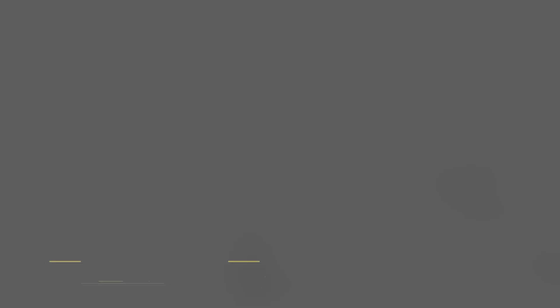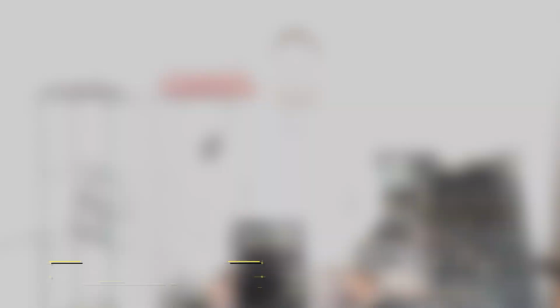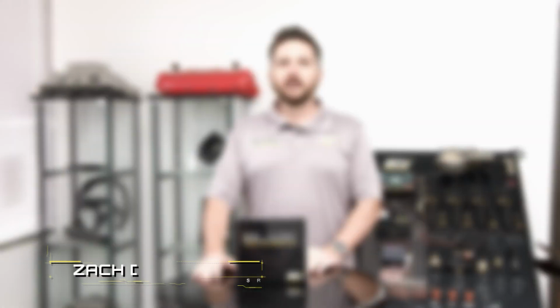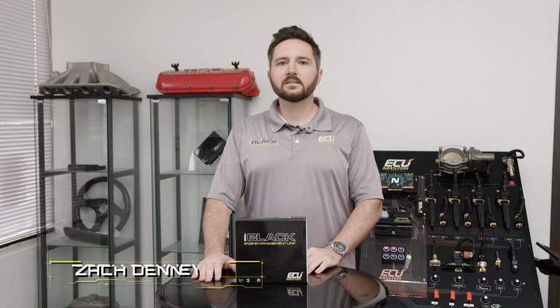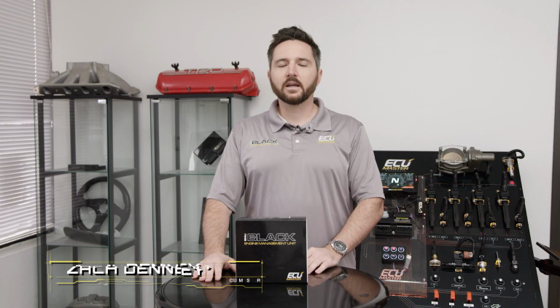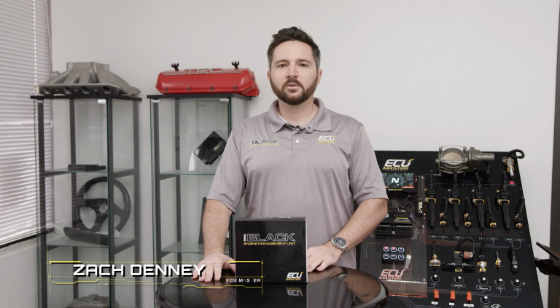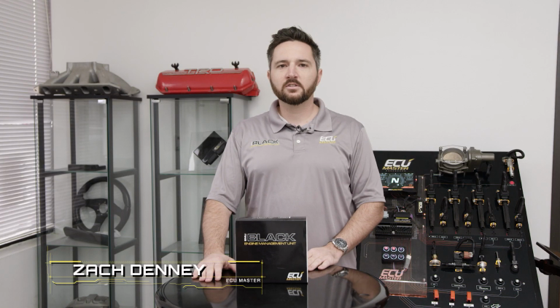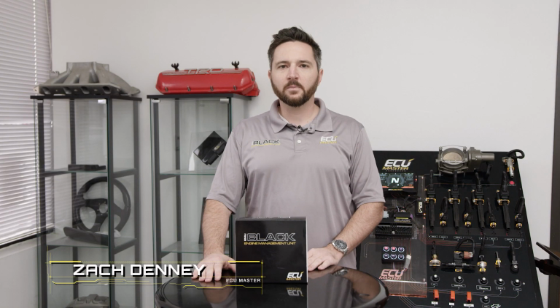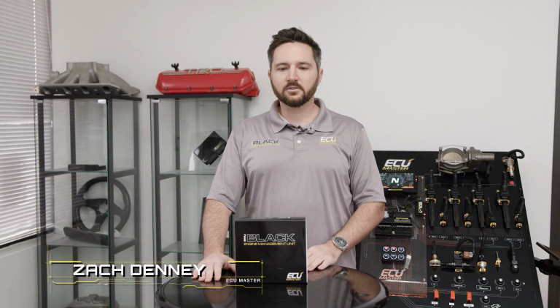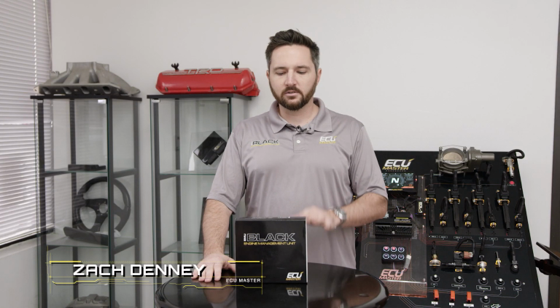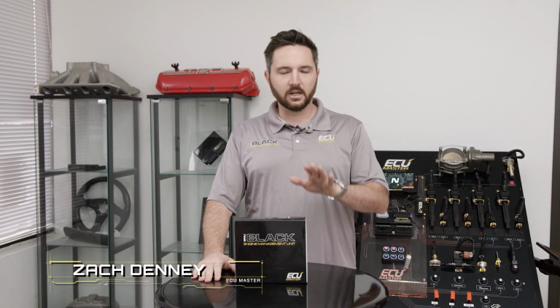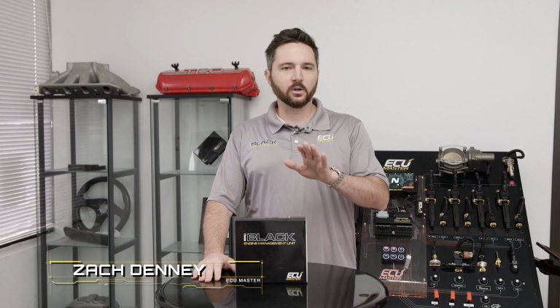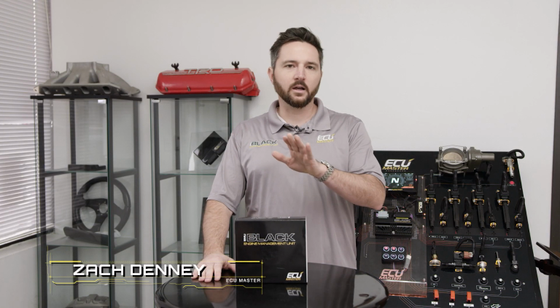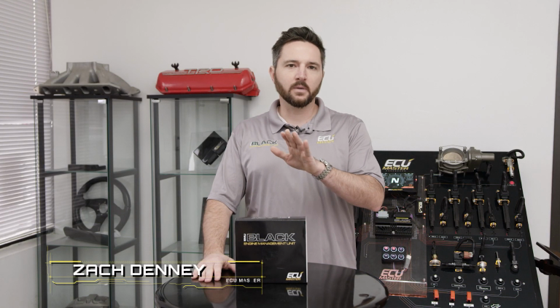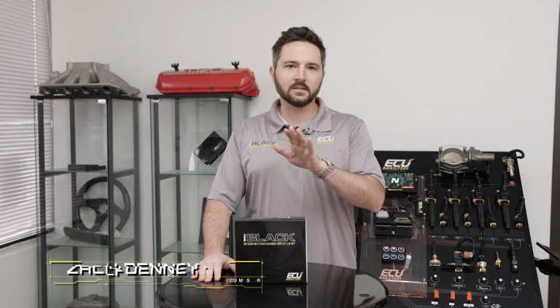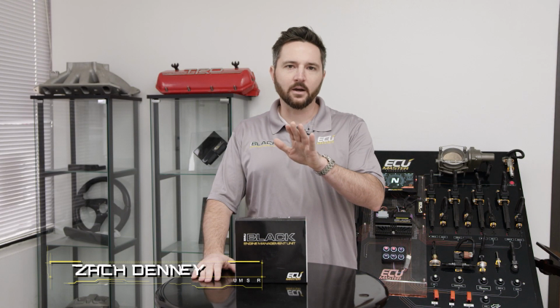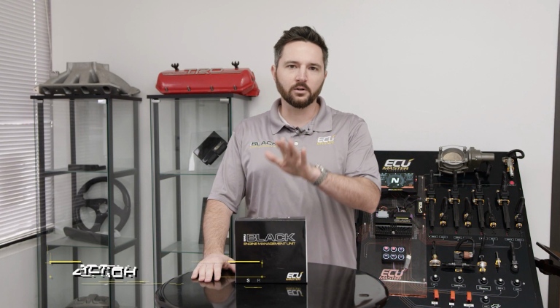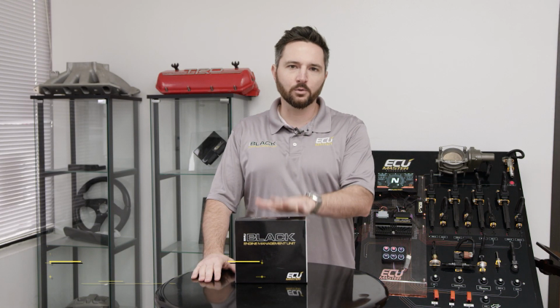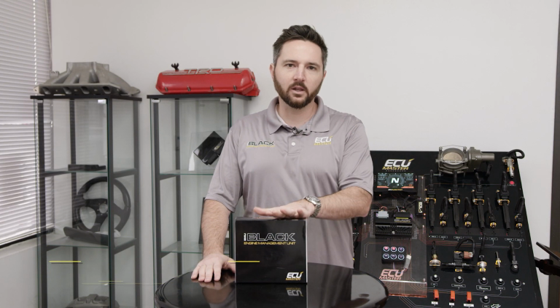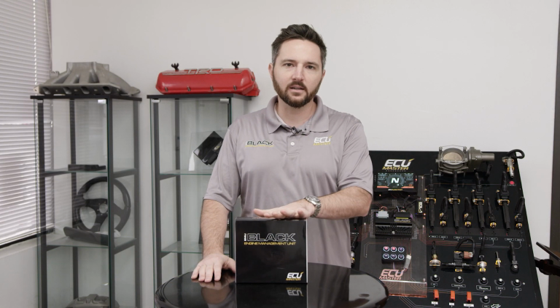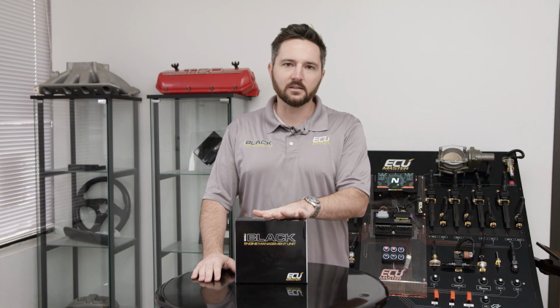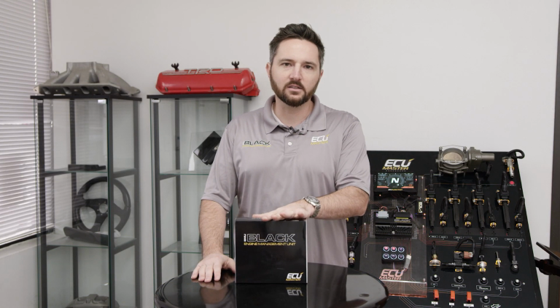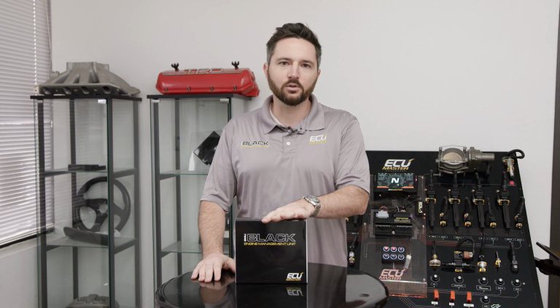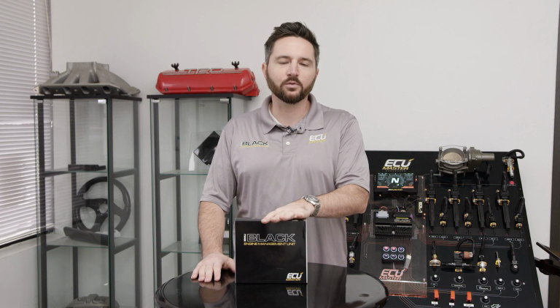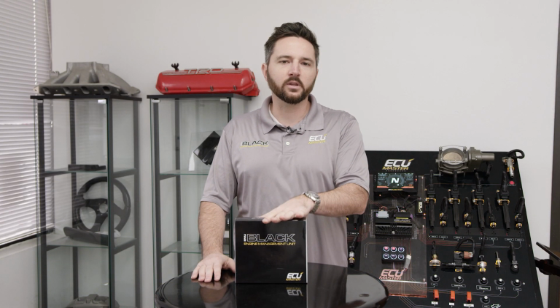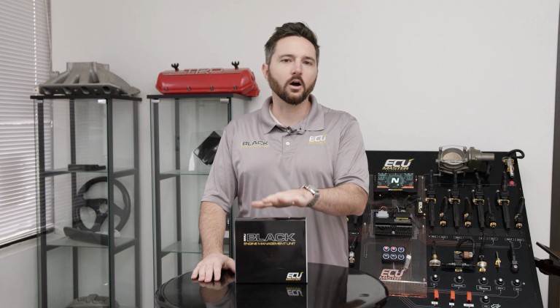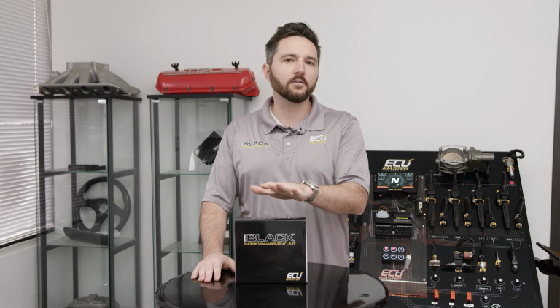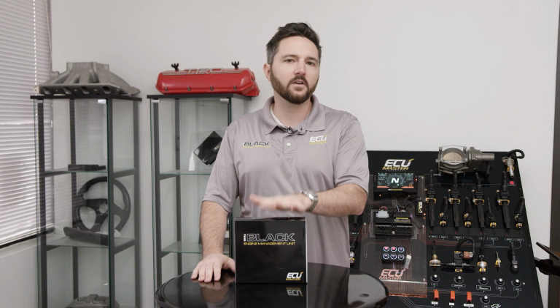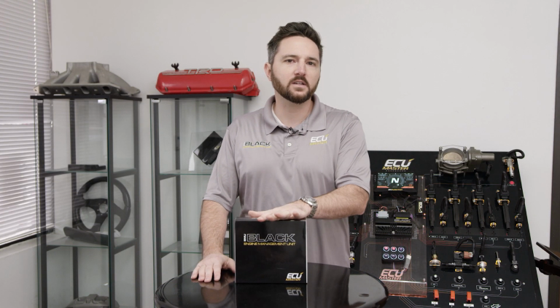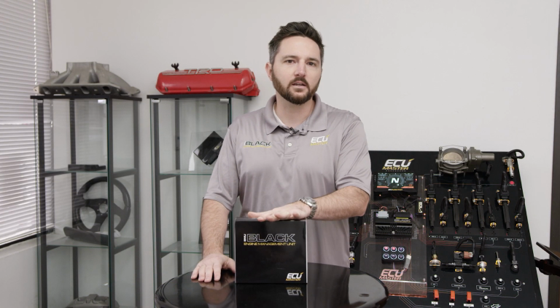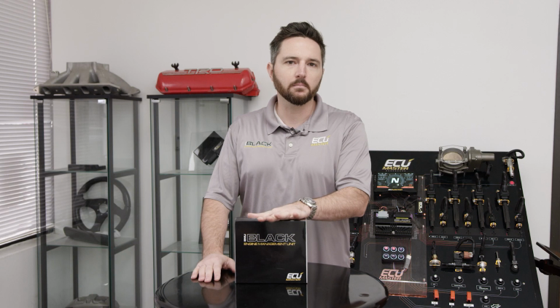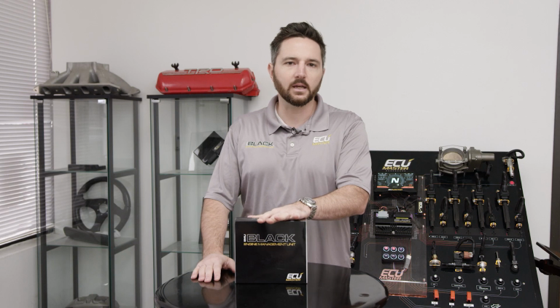Hey, Zach here with ECU Master. Today we're going to unbox our new plug-in ECU for the R50 Mini.